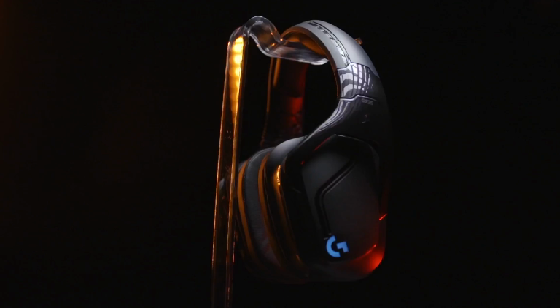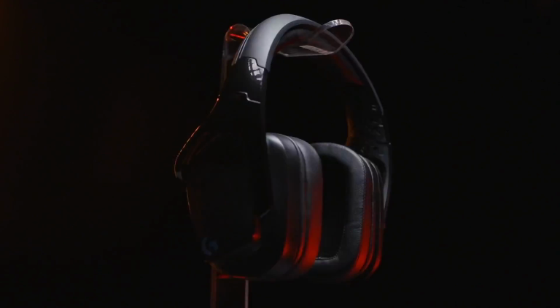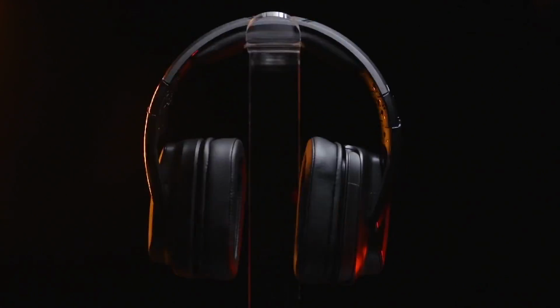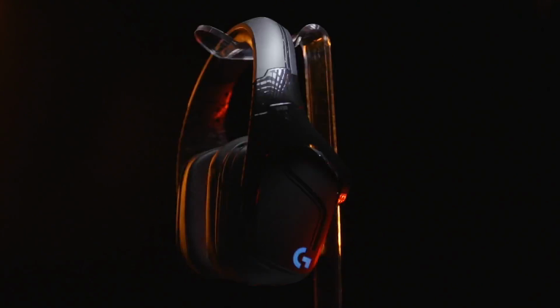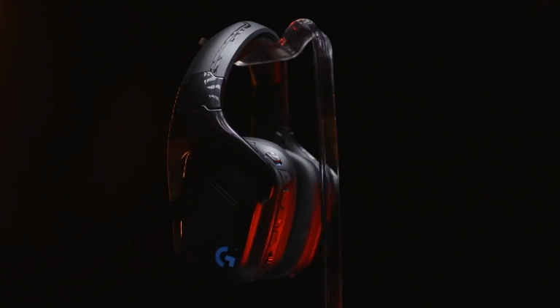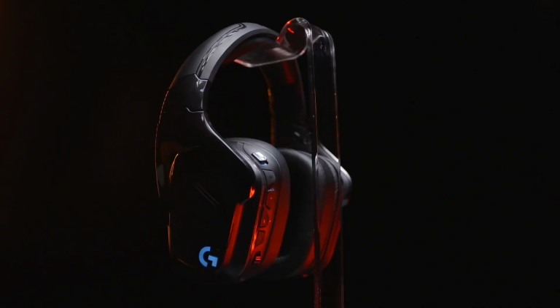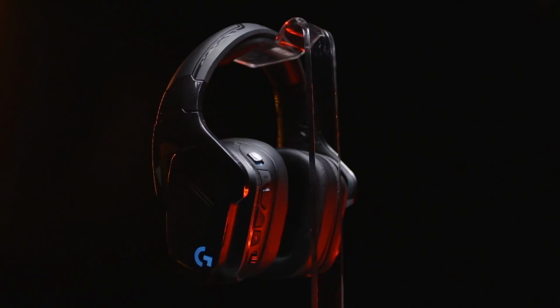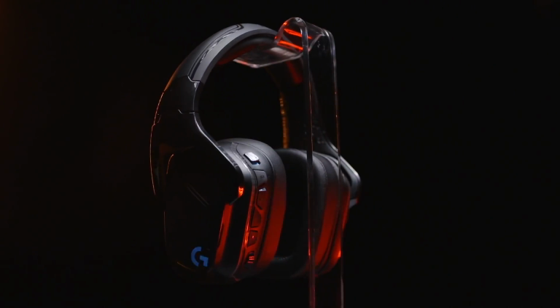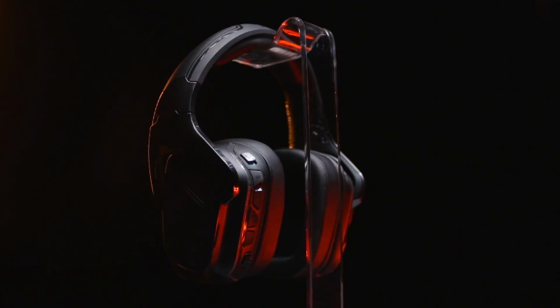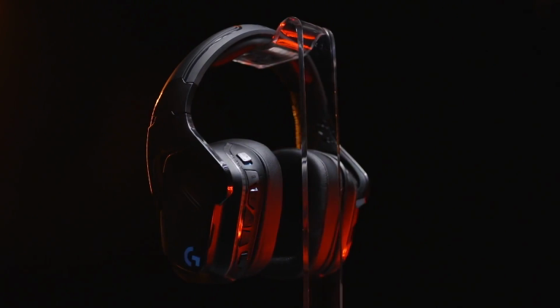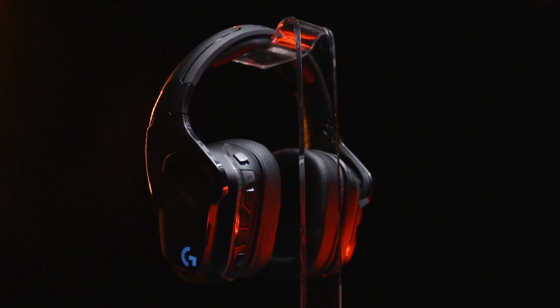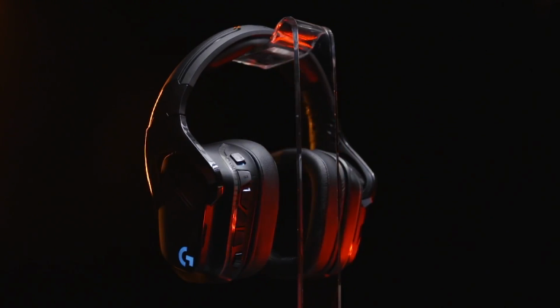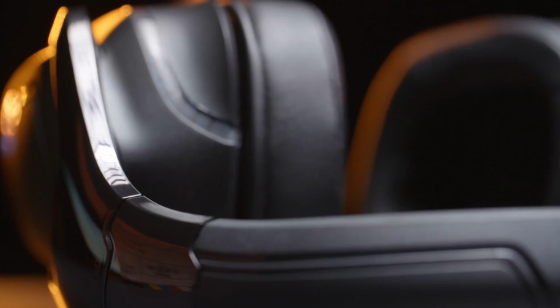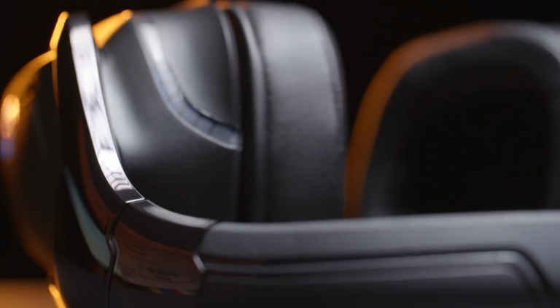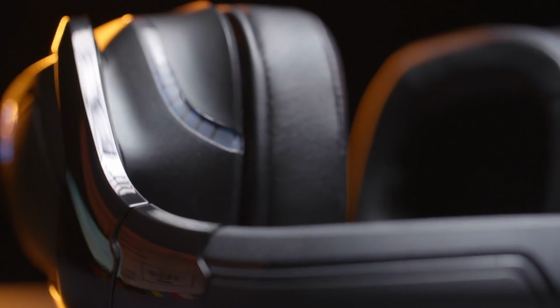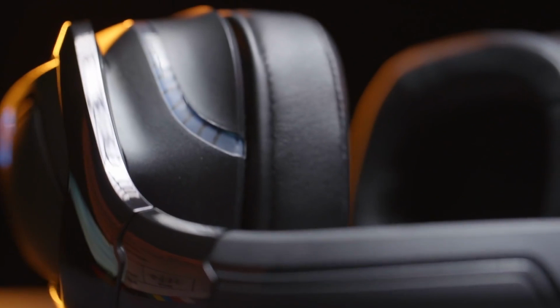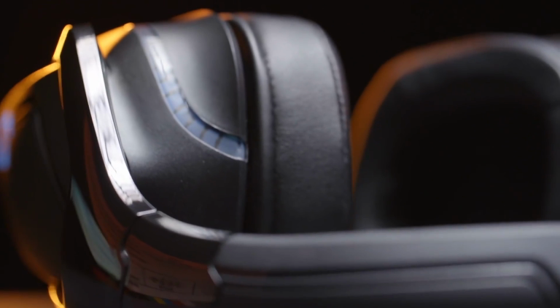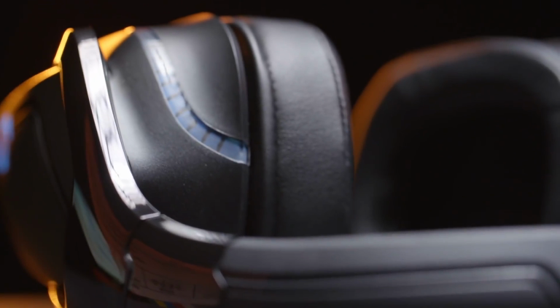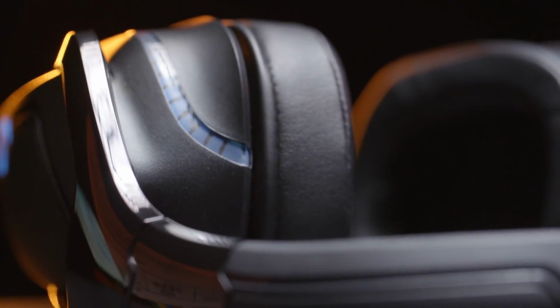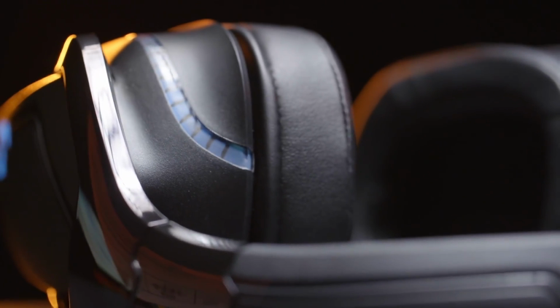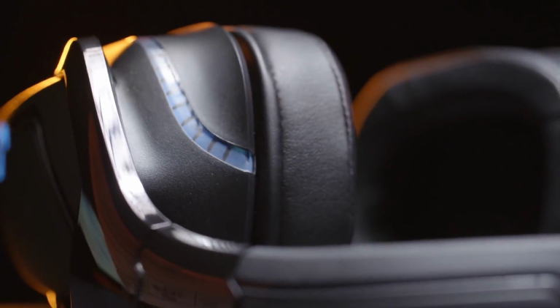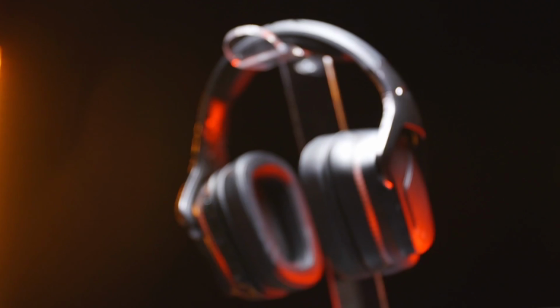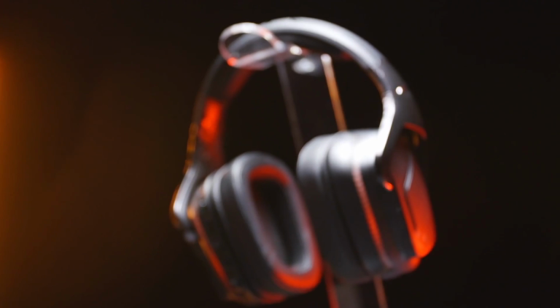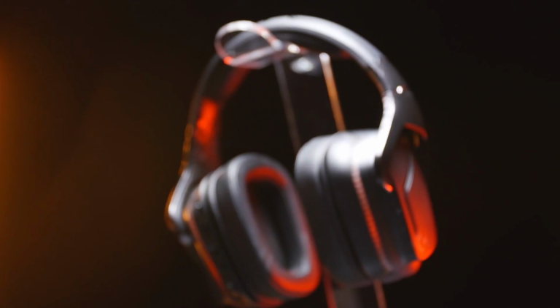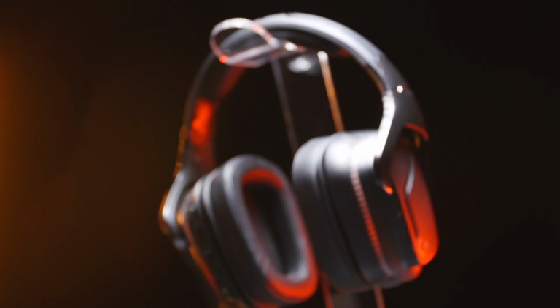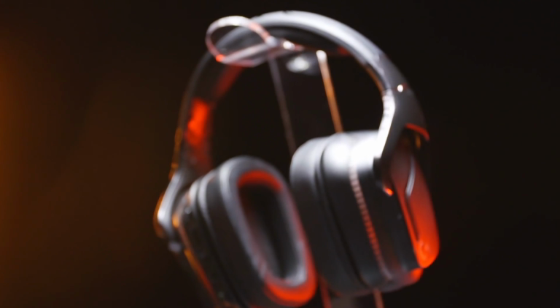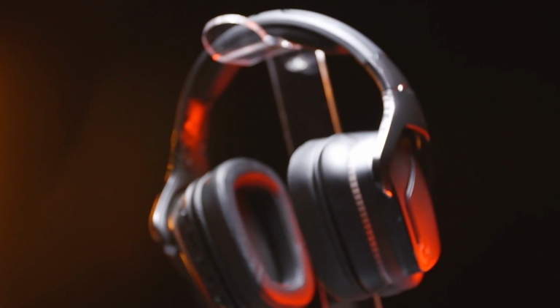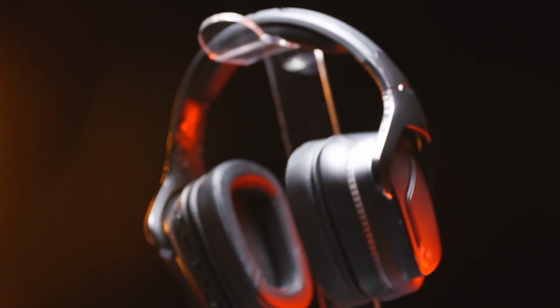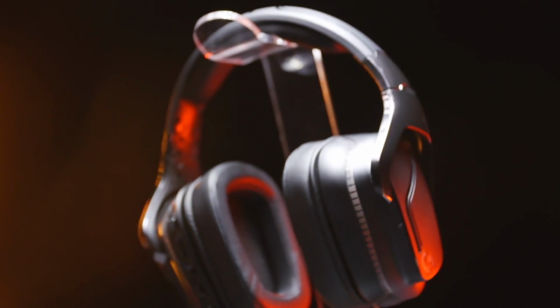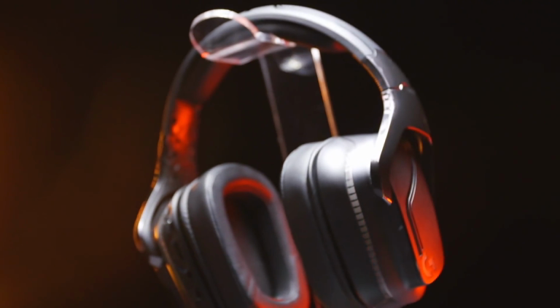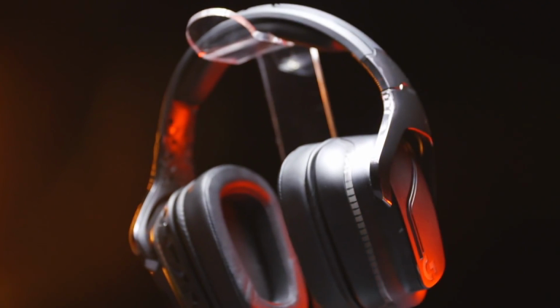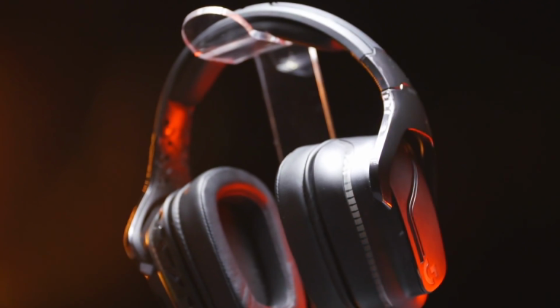Digital Foundry is proudly sponsored by the Logitech G935 headset.